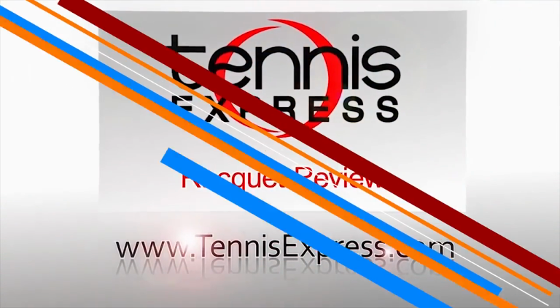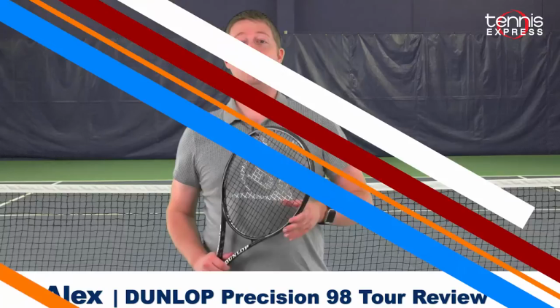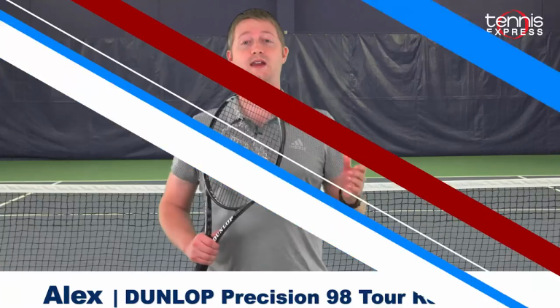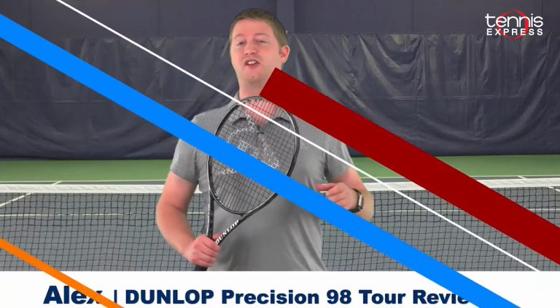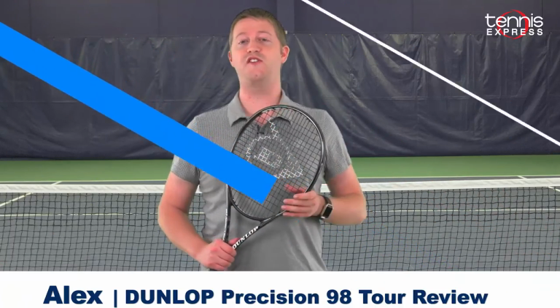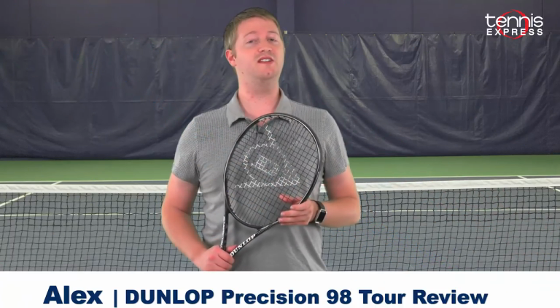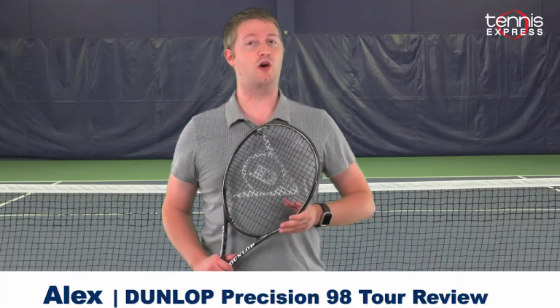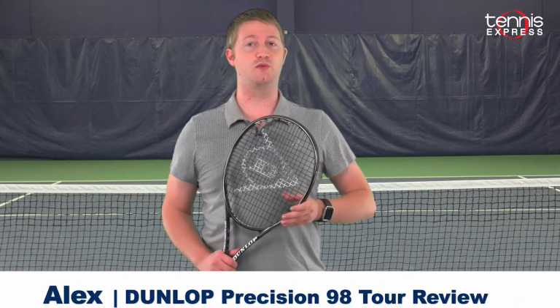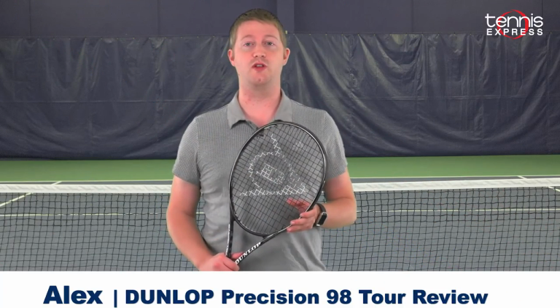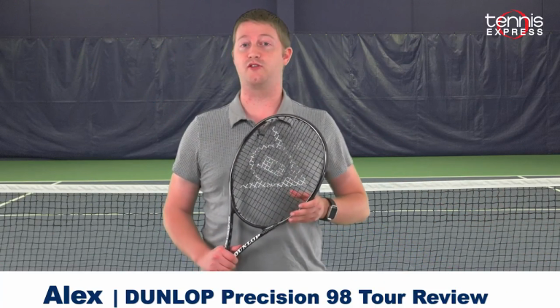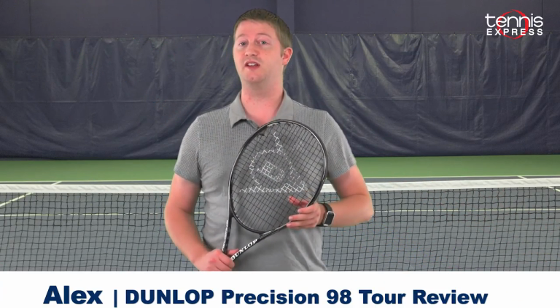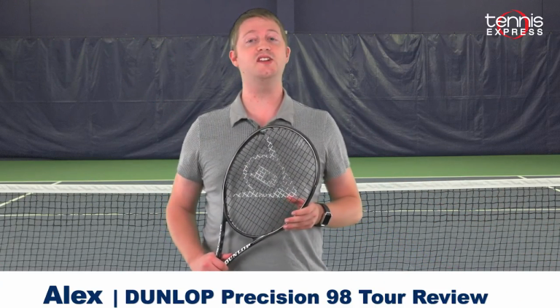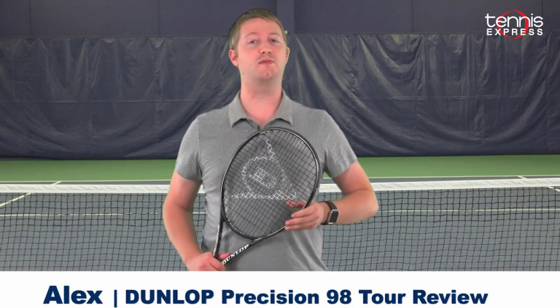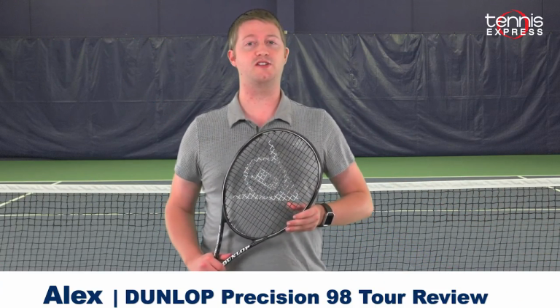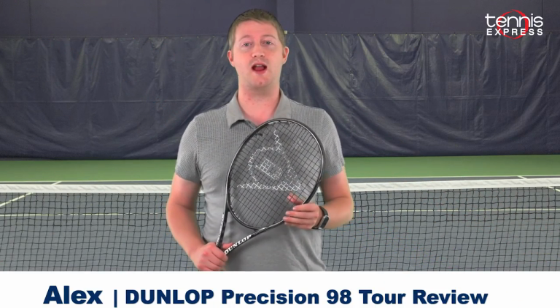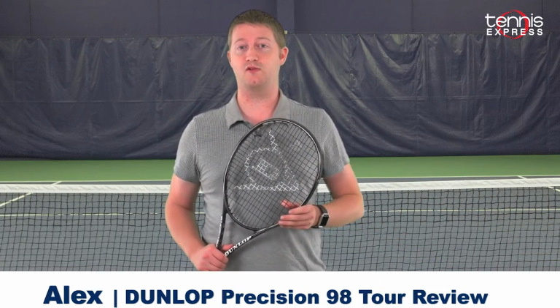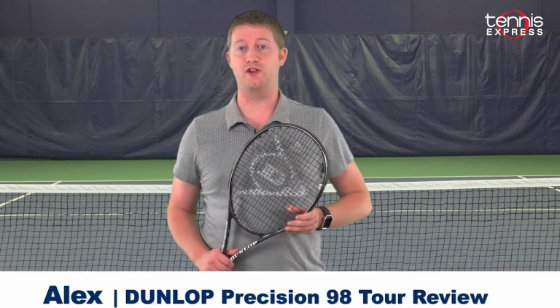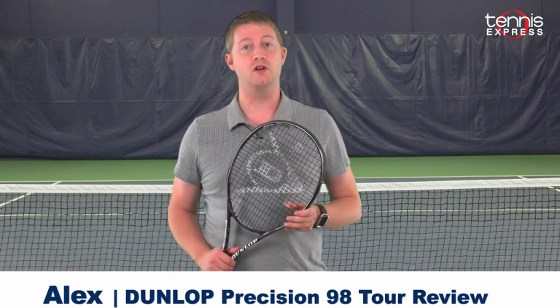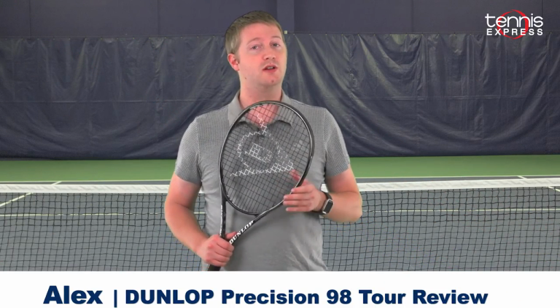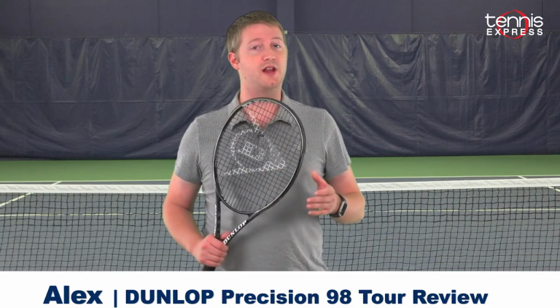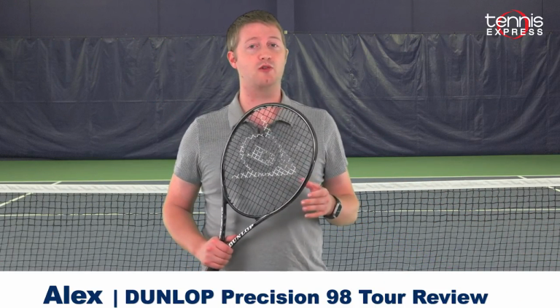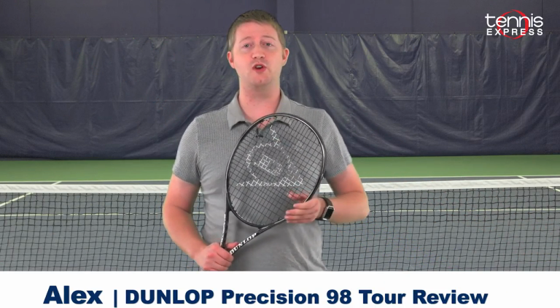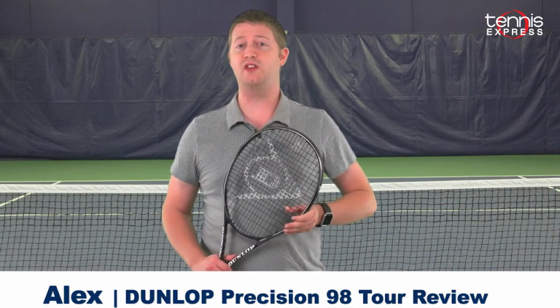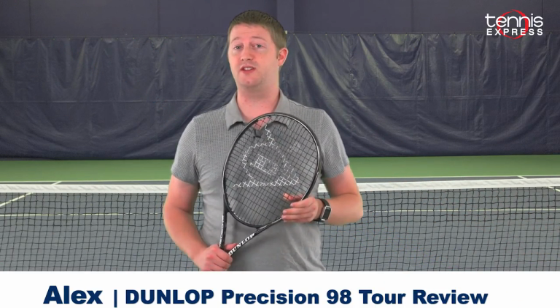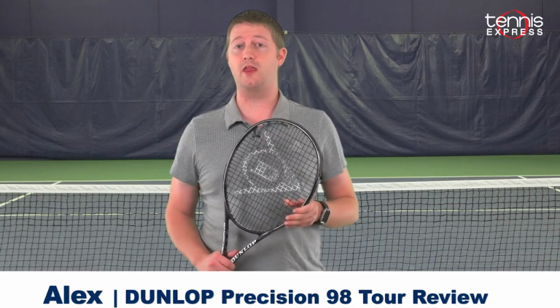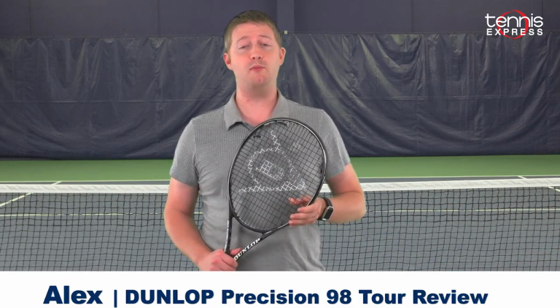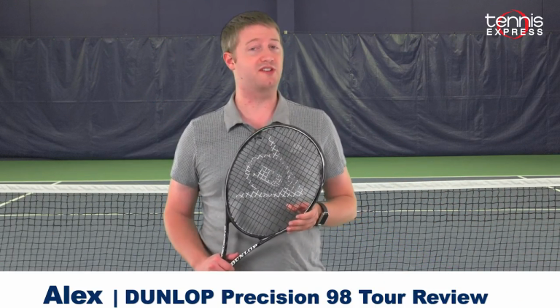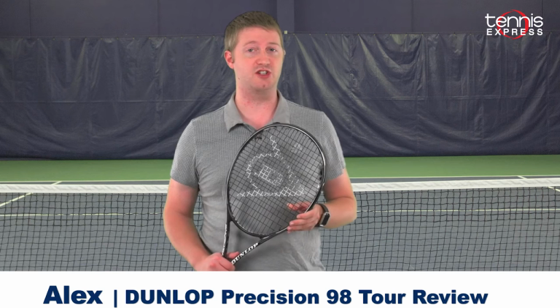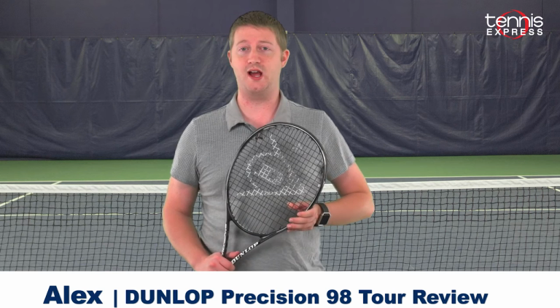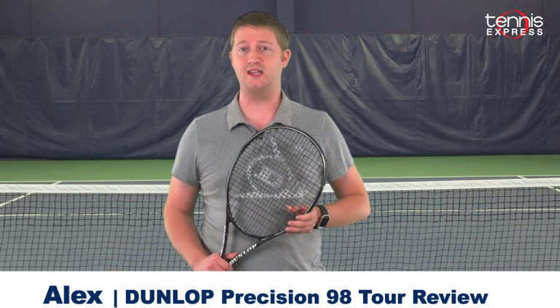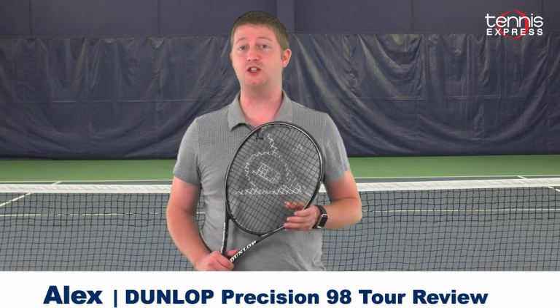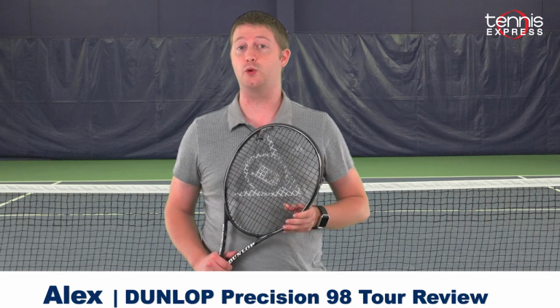Hey Tennis fans, welcome to another Tennis Express racket review. Today we're reviewing the Dunlop Precision 98 Tour.